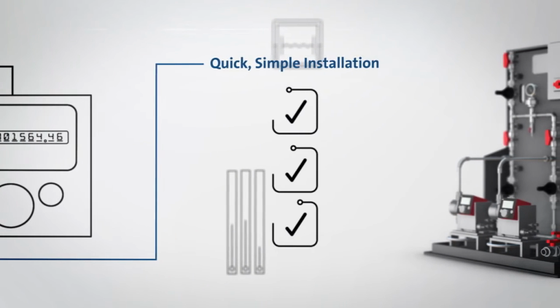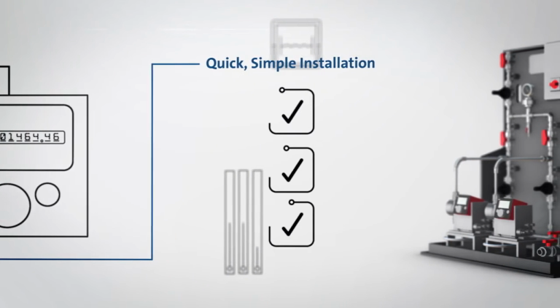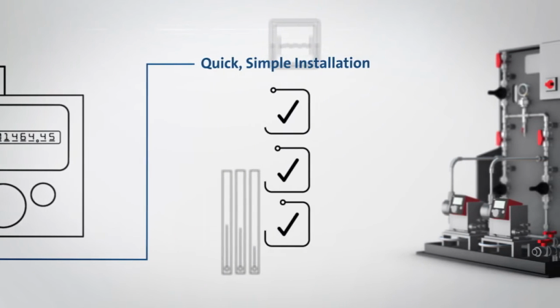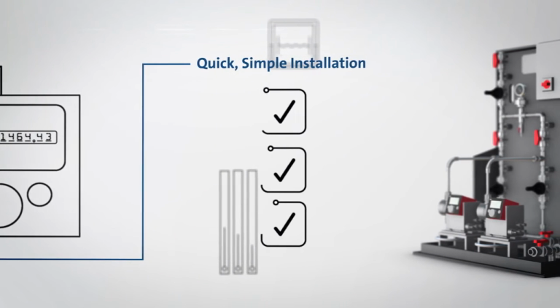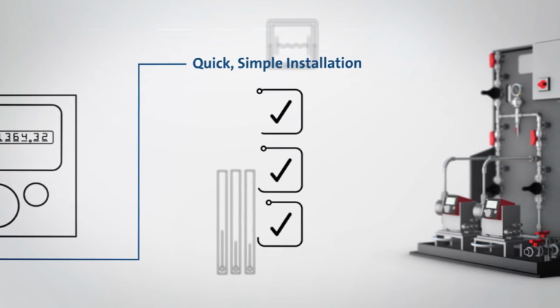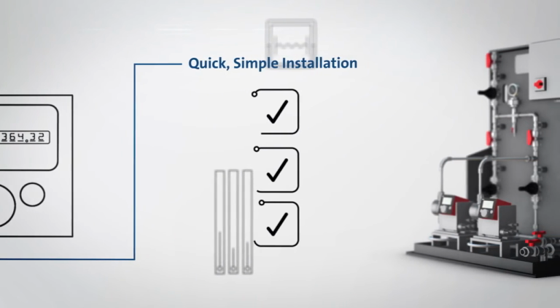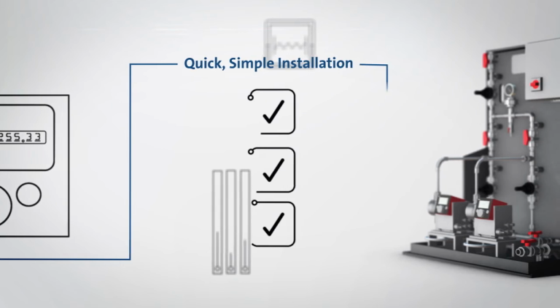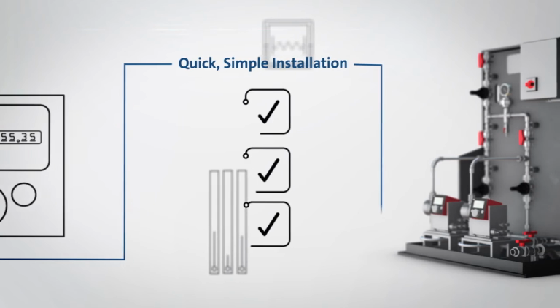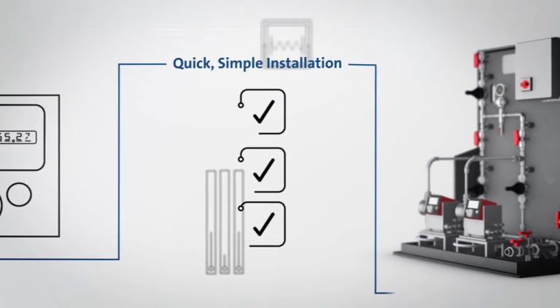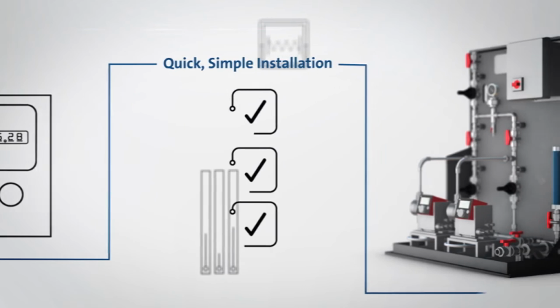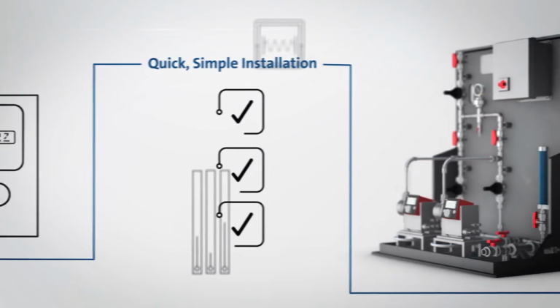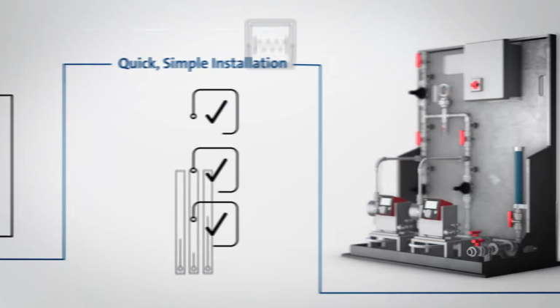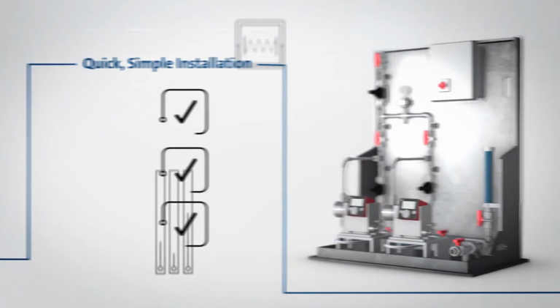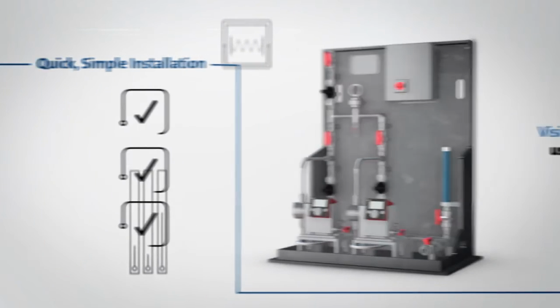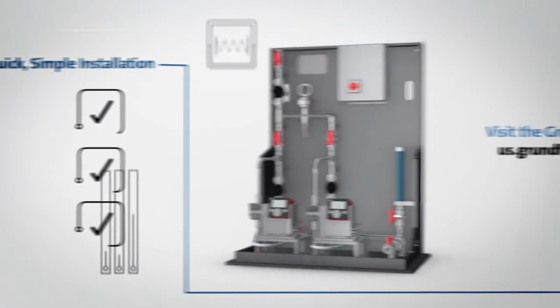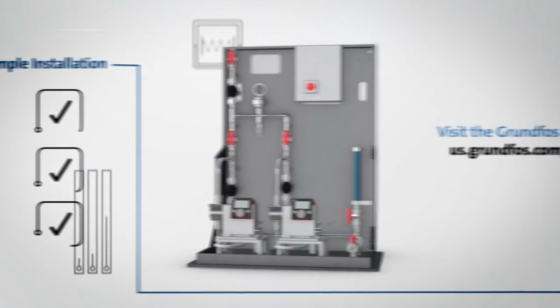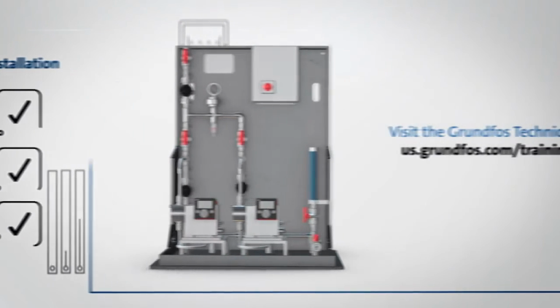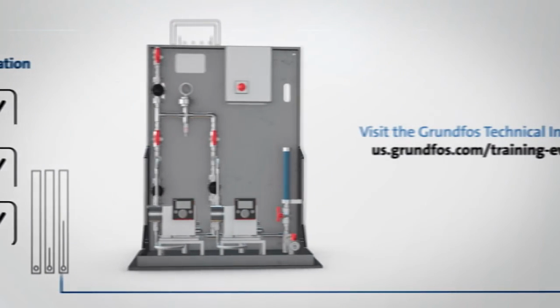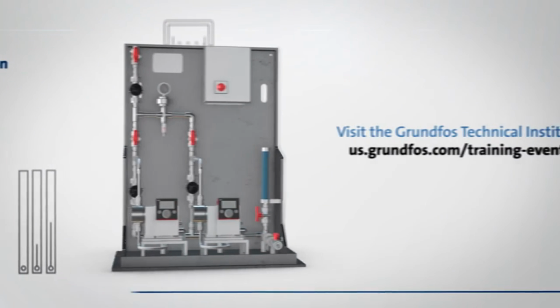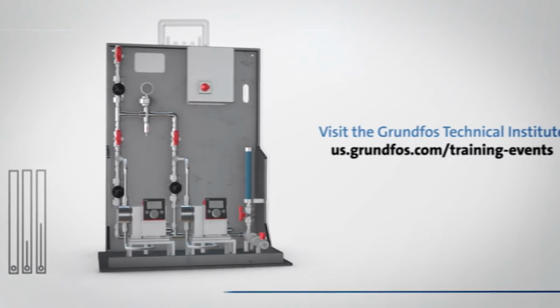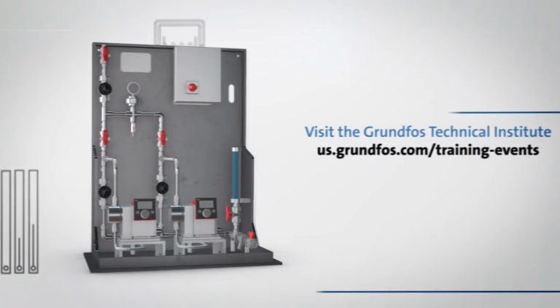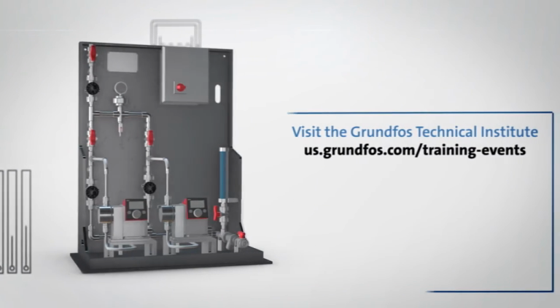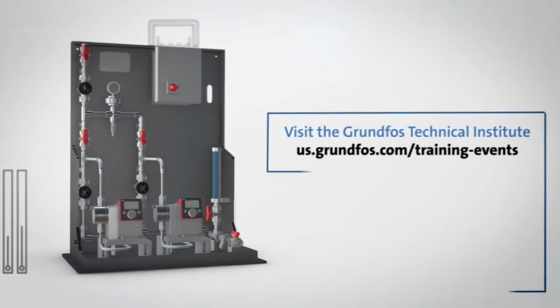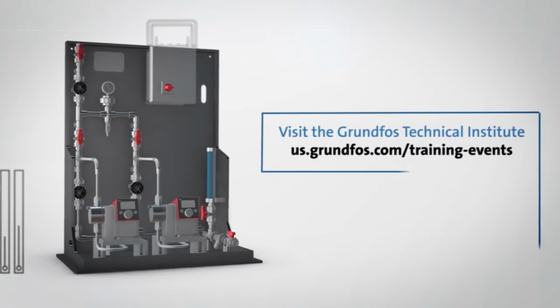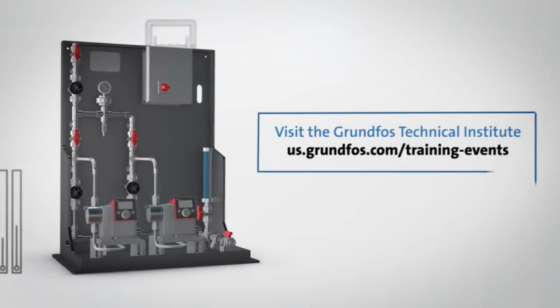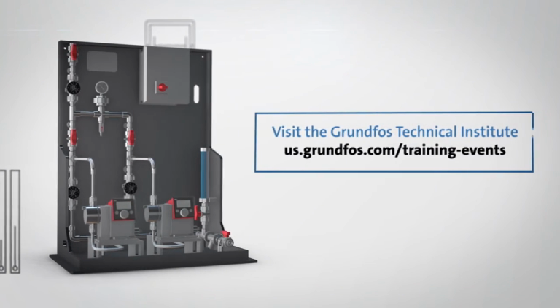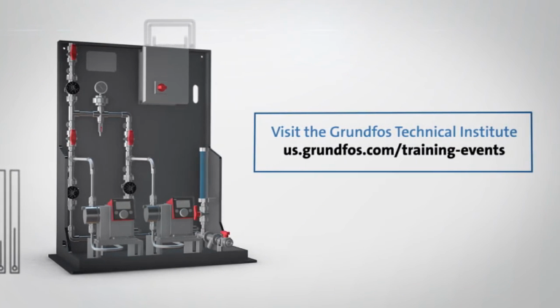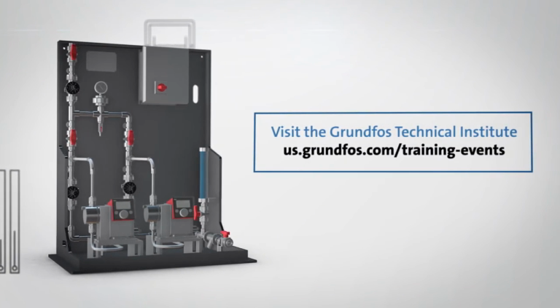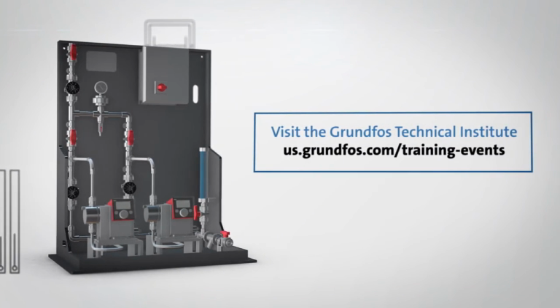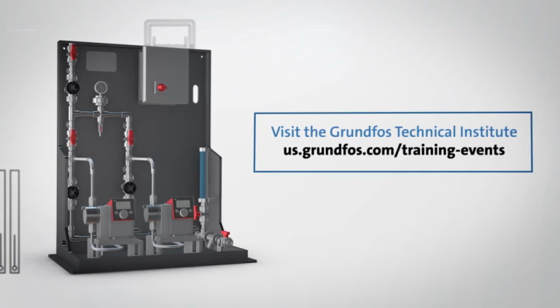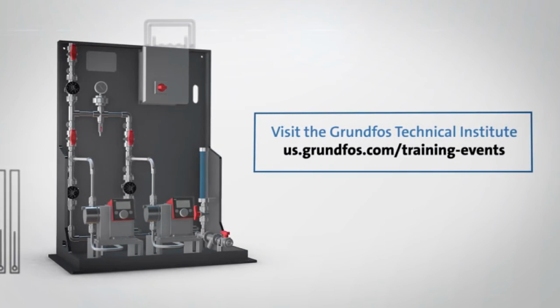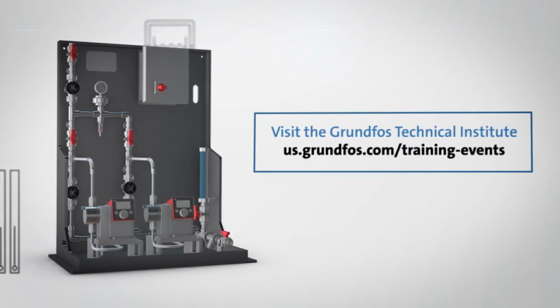Want to learn more about dosing pumps and skid systems? Visit Grundfos Technical Institute.